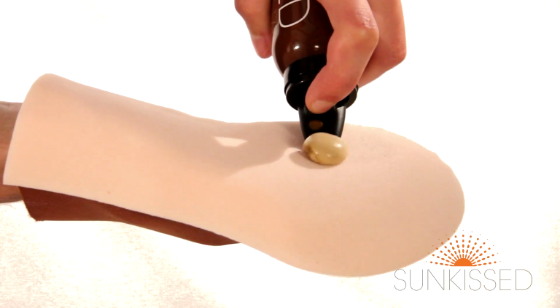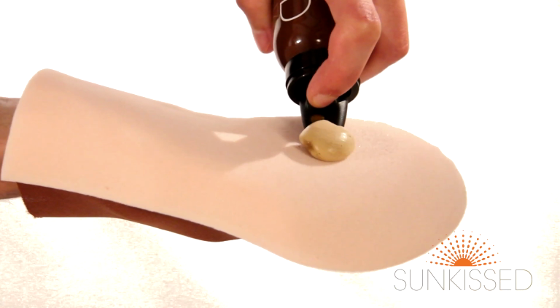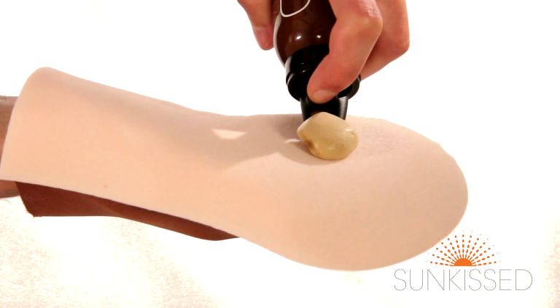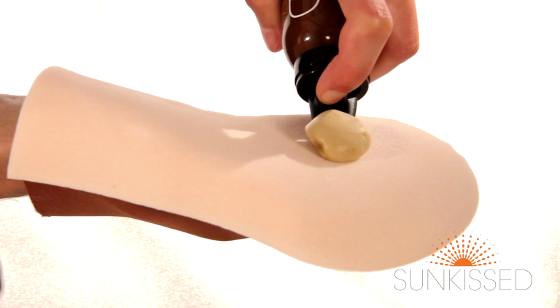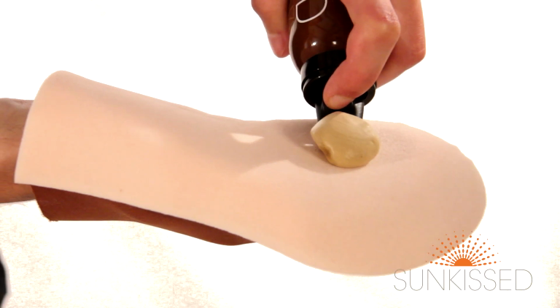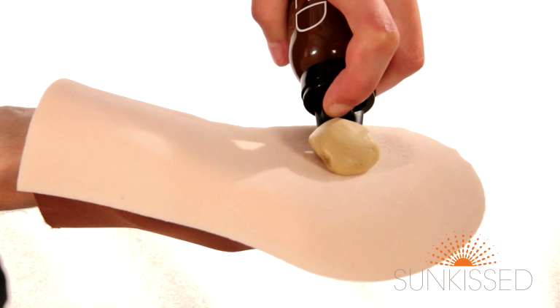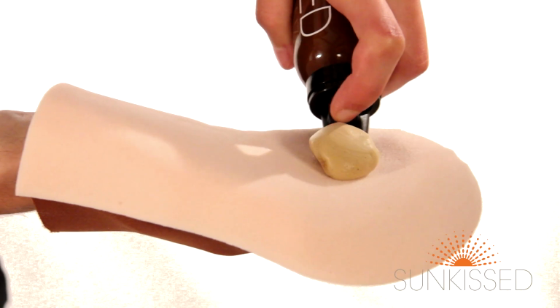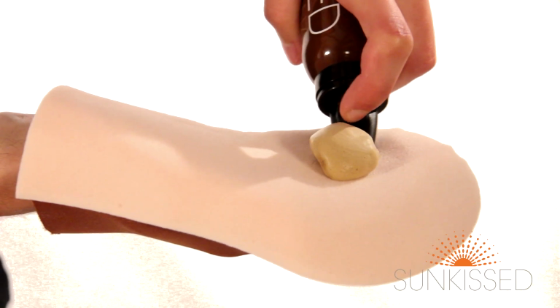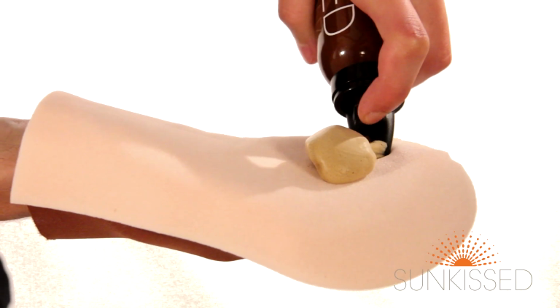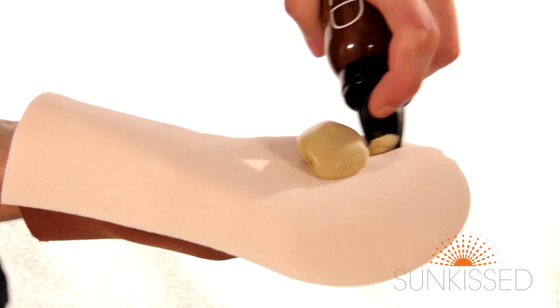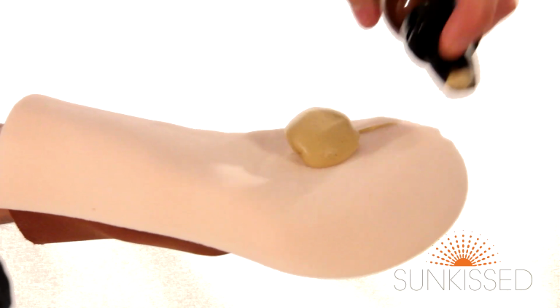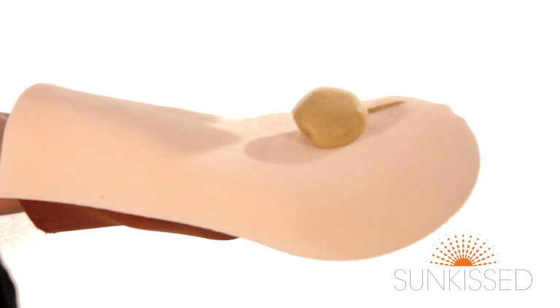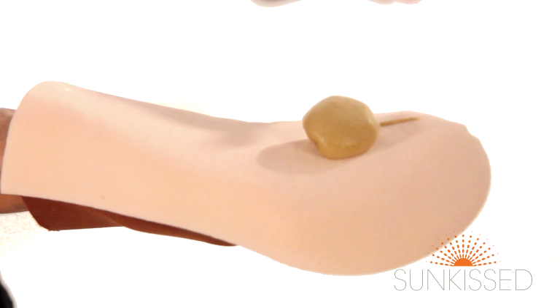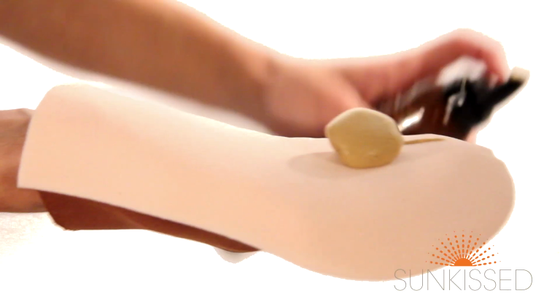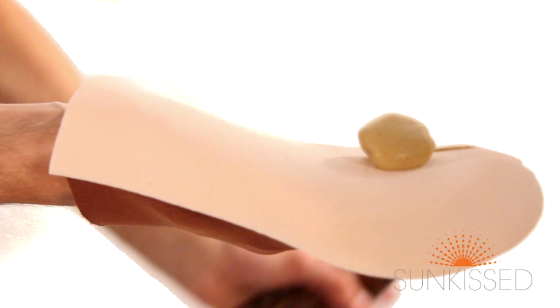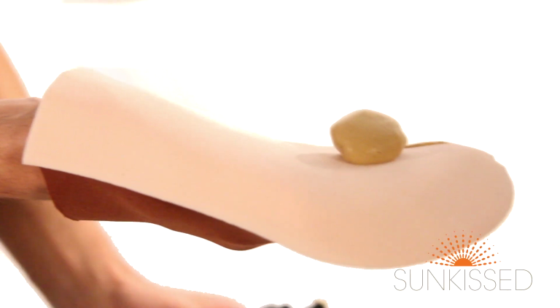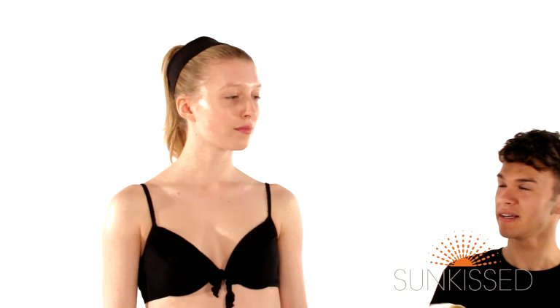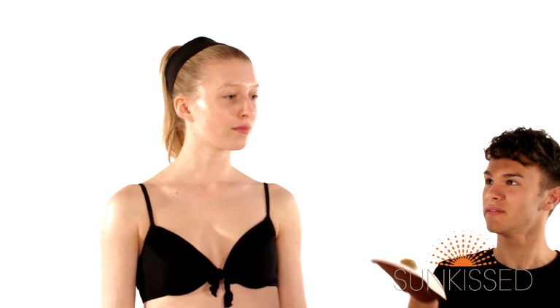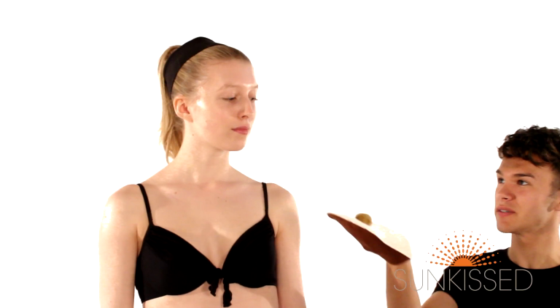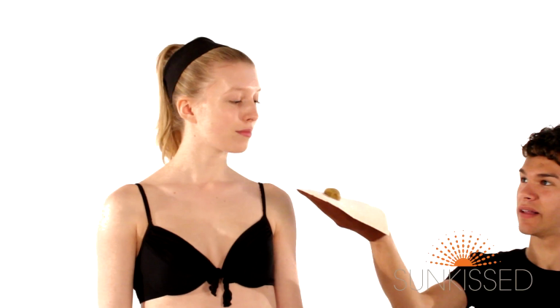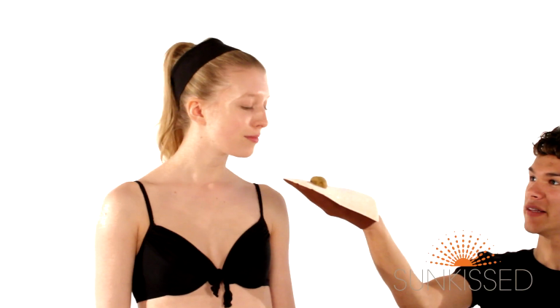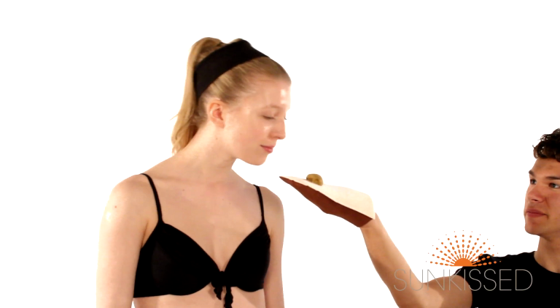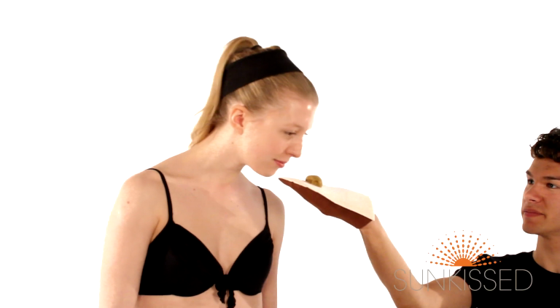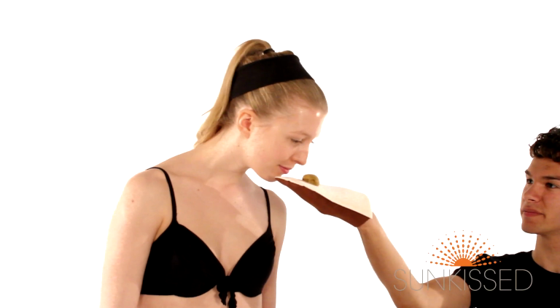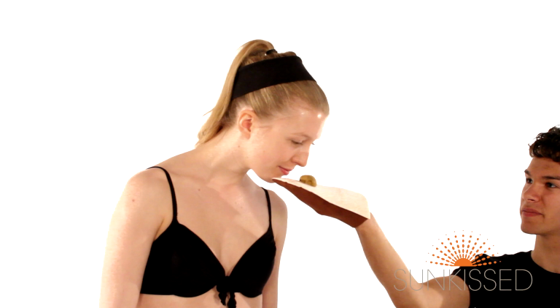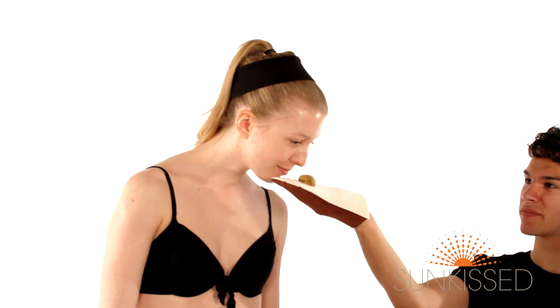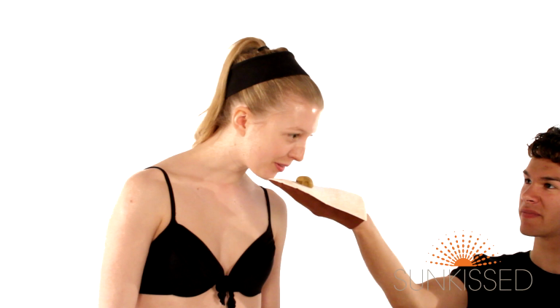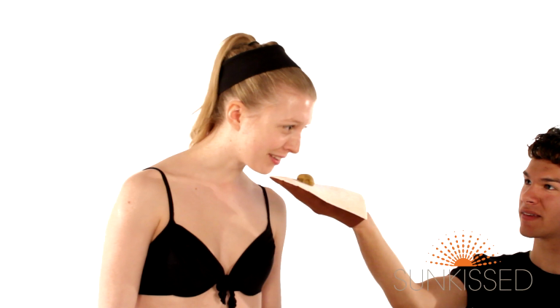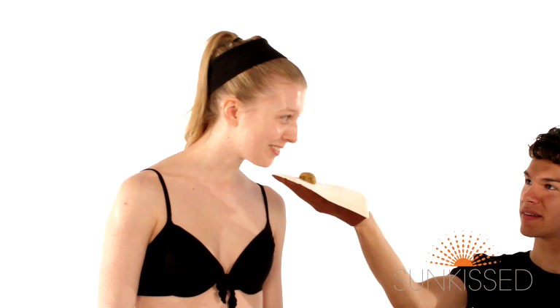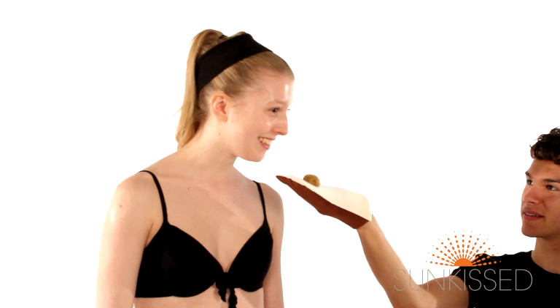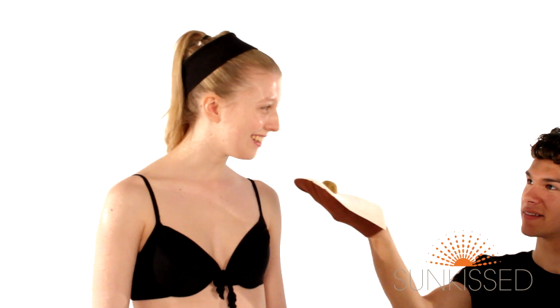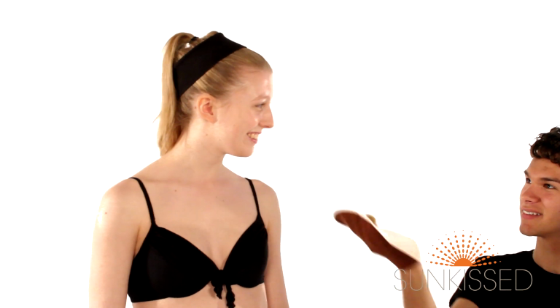One of the best things about Sunkissed is the smell. Would you like to have a little smell? That's really nice.